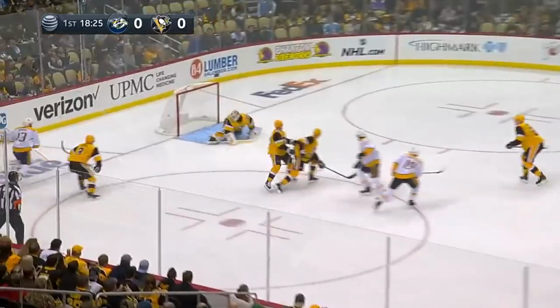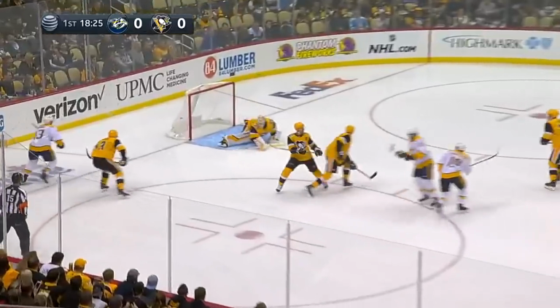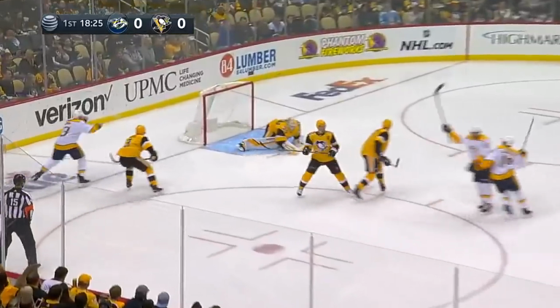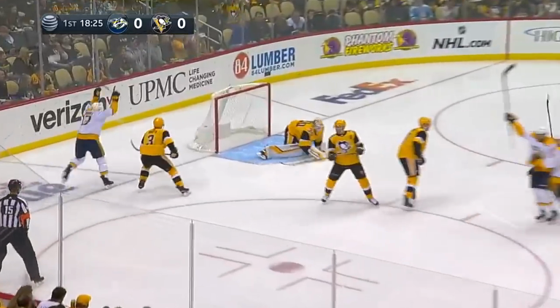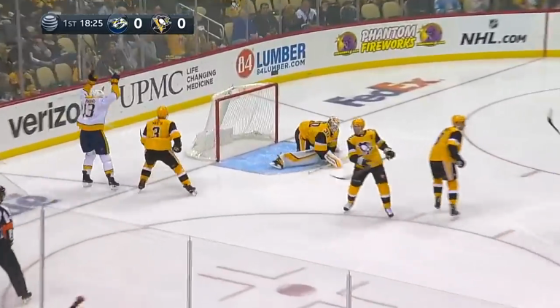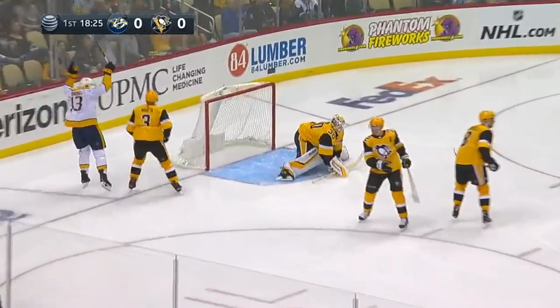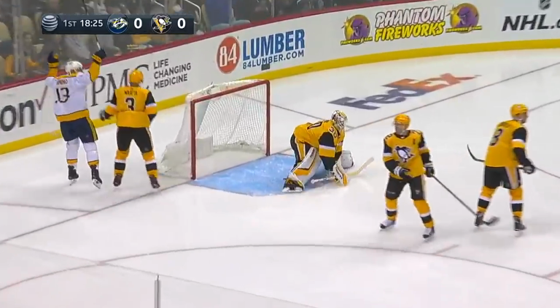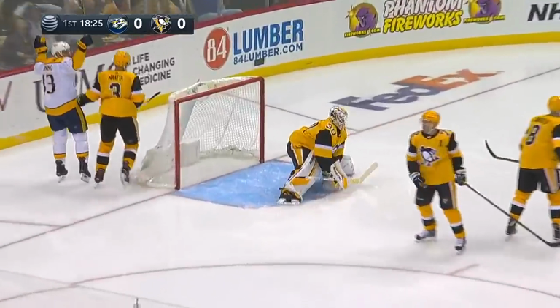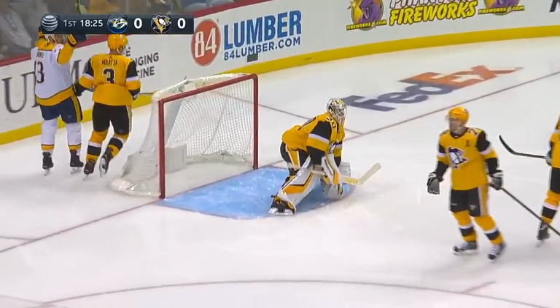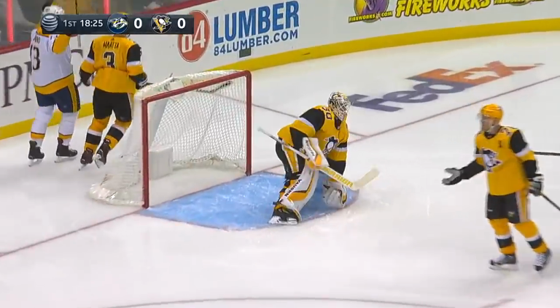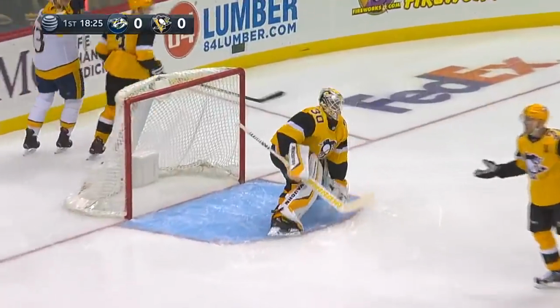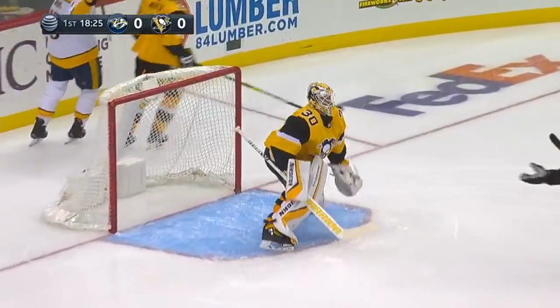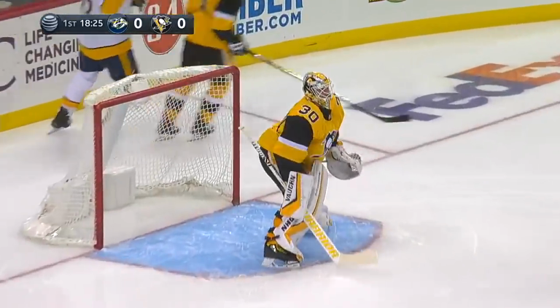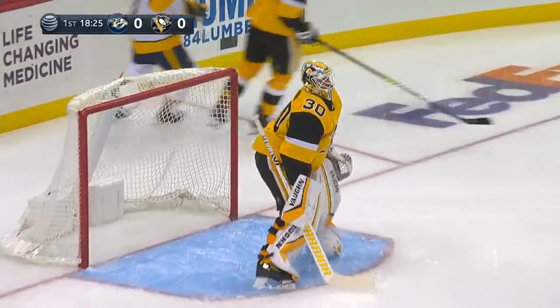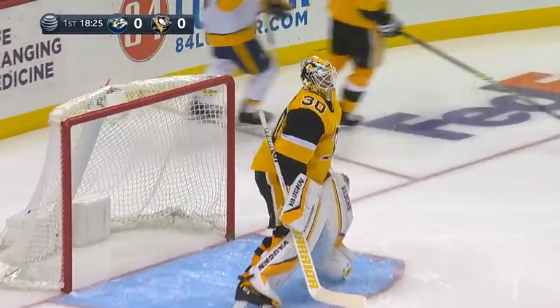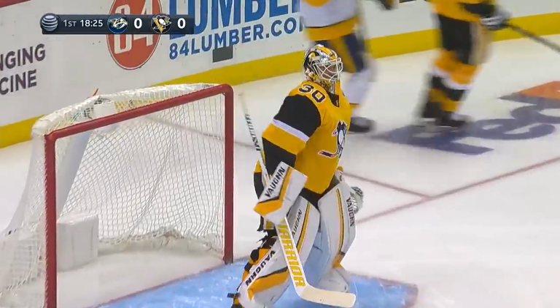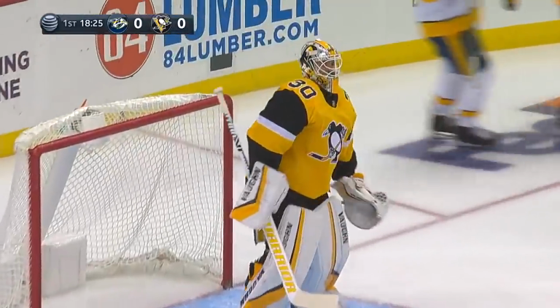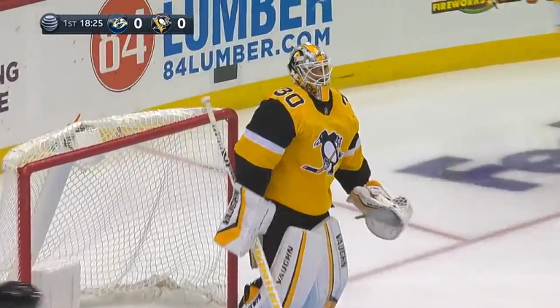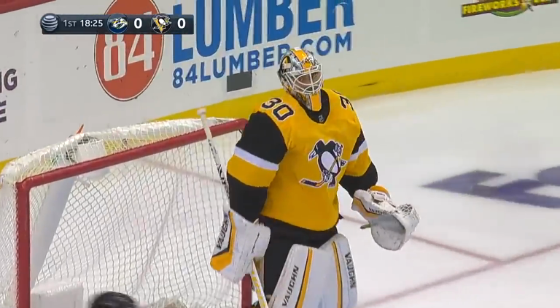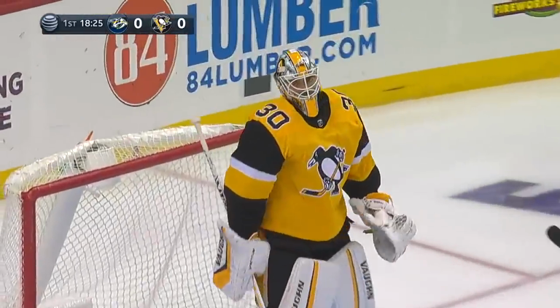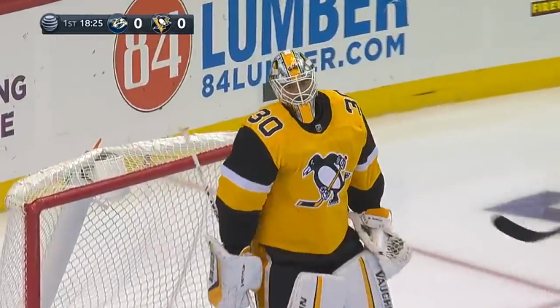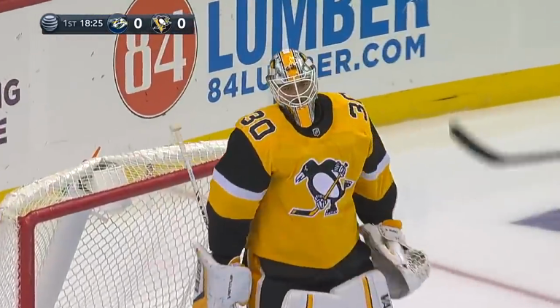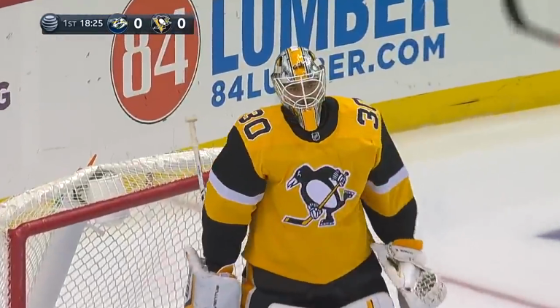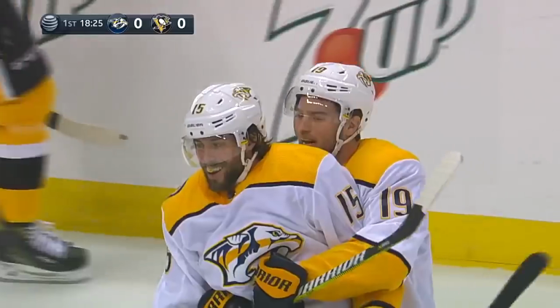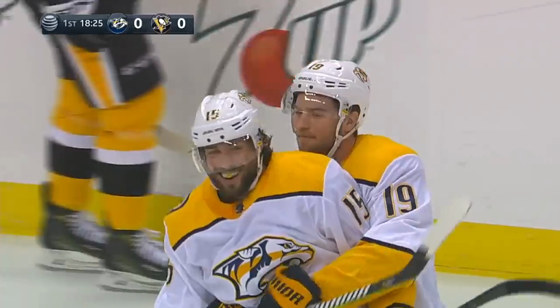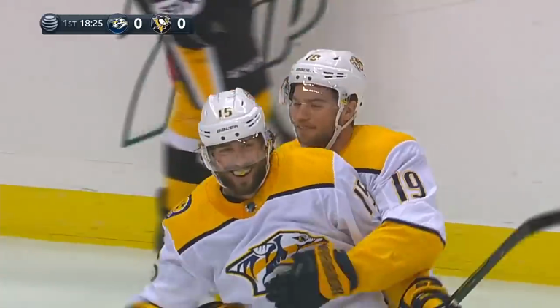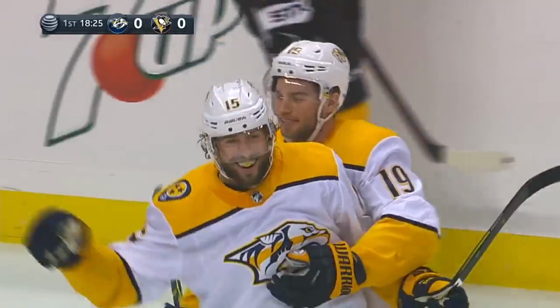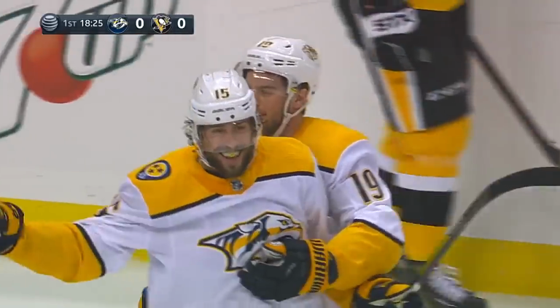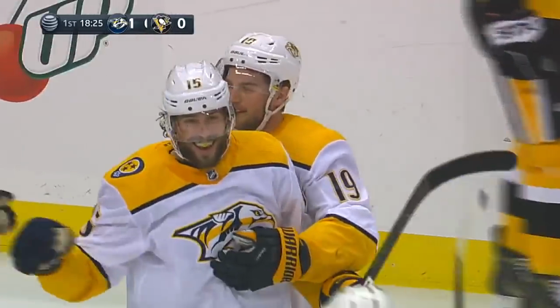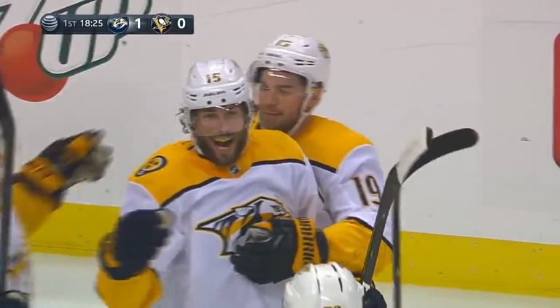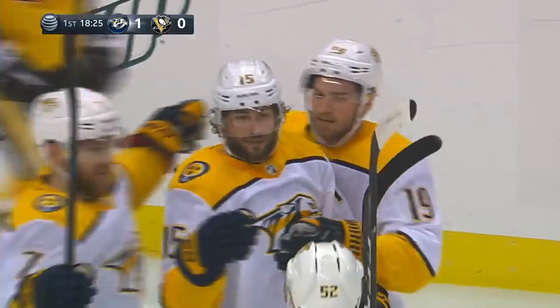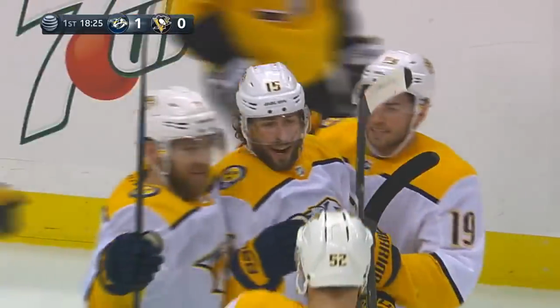Rishok comes in, deflects and scores! And the Nashville Predators strike first. The tip in the slot.